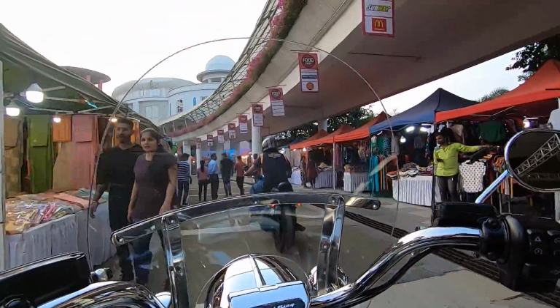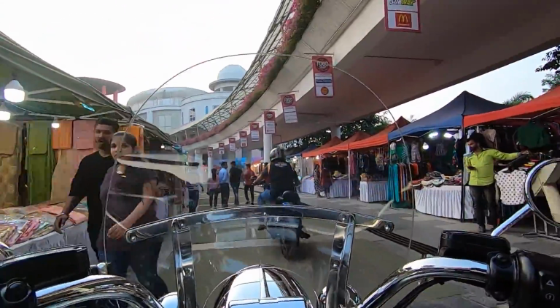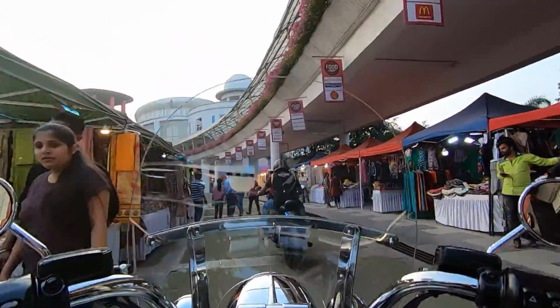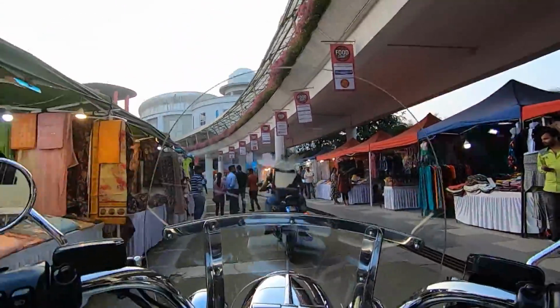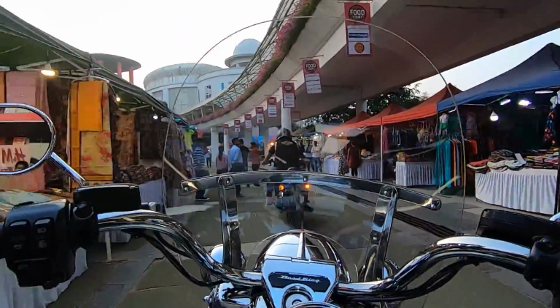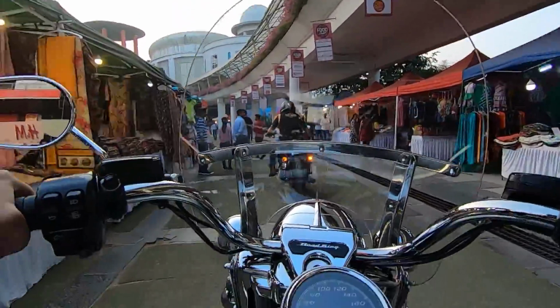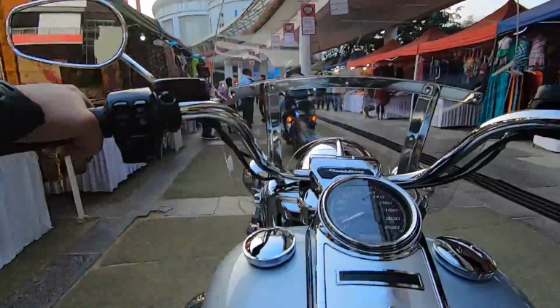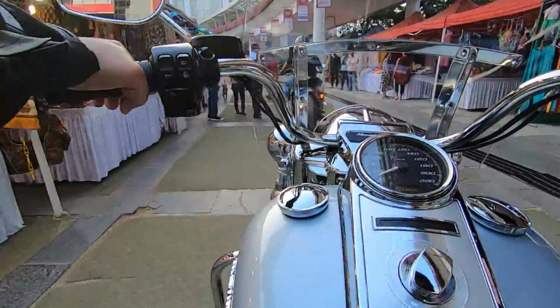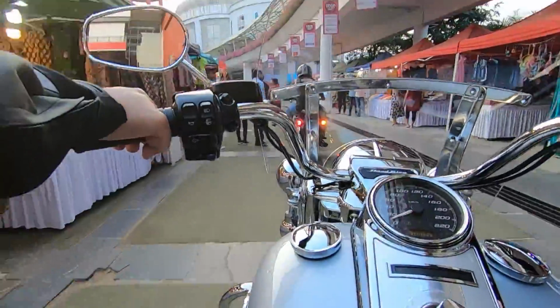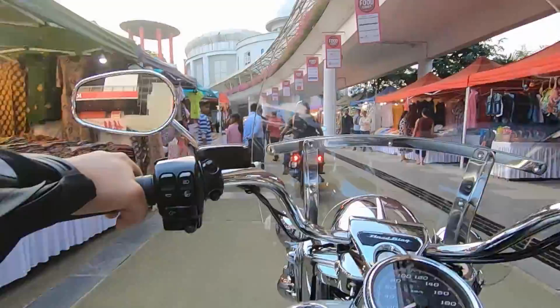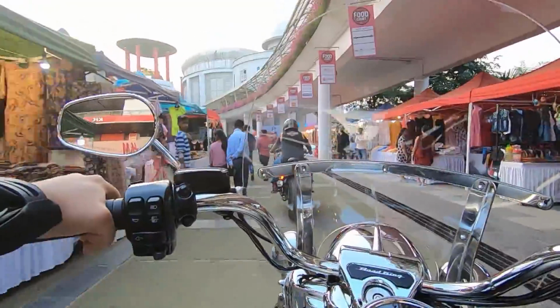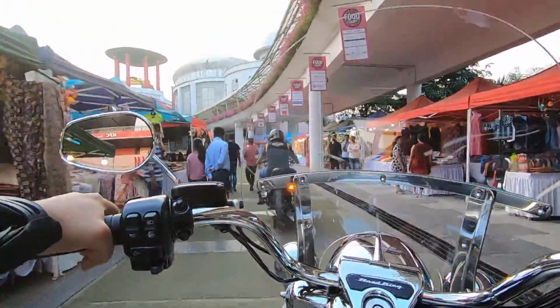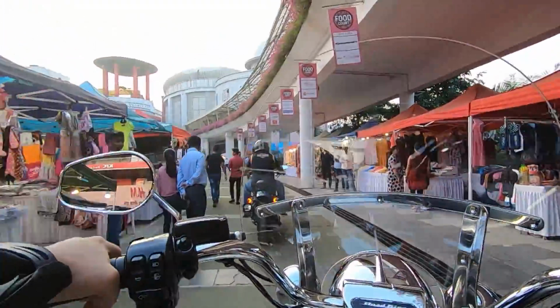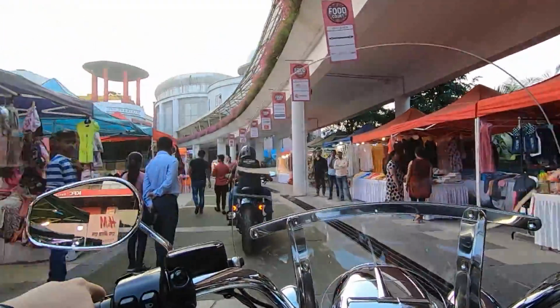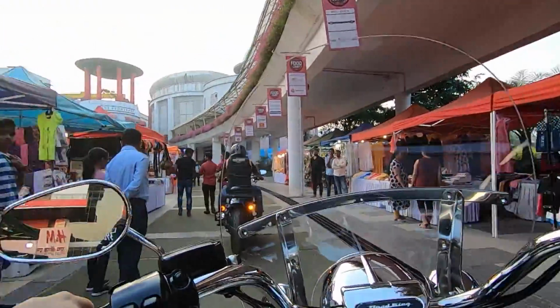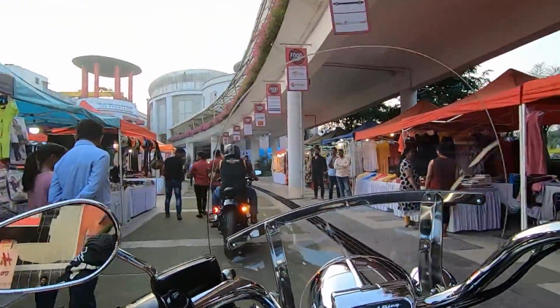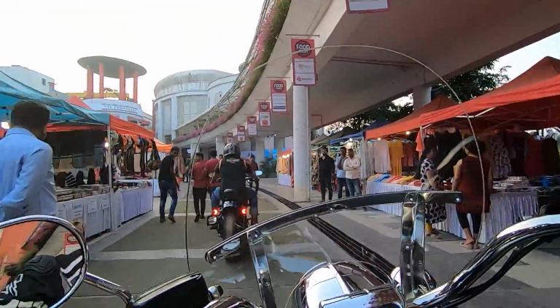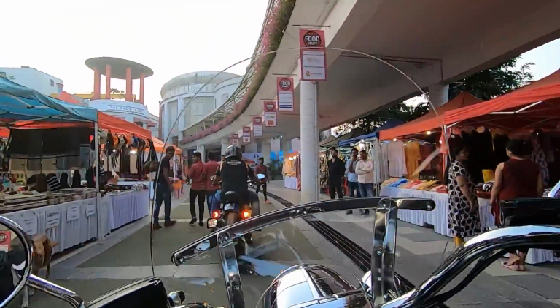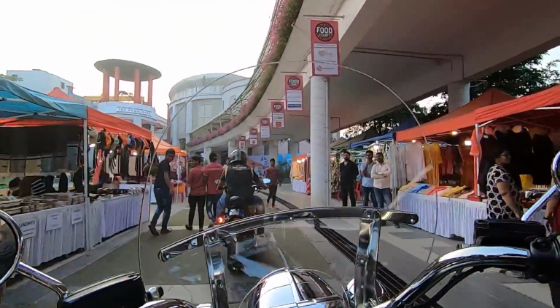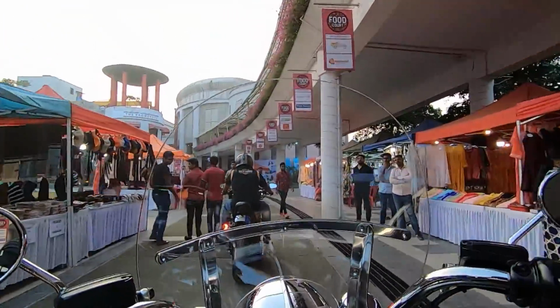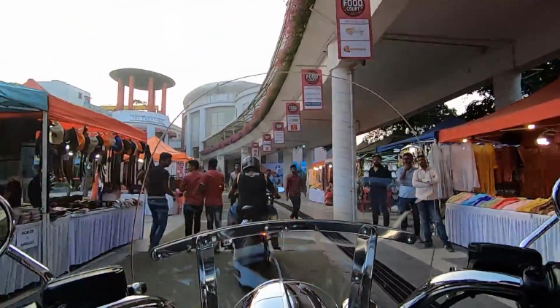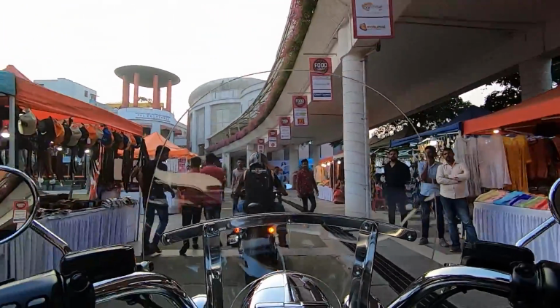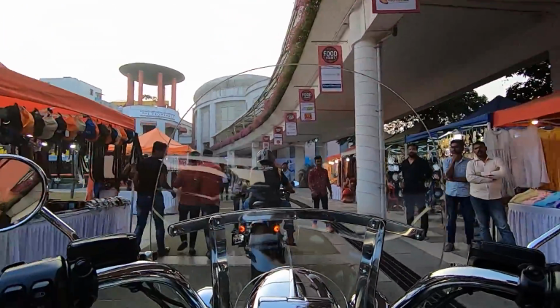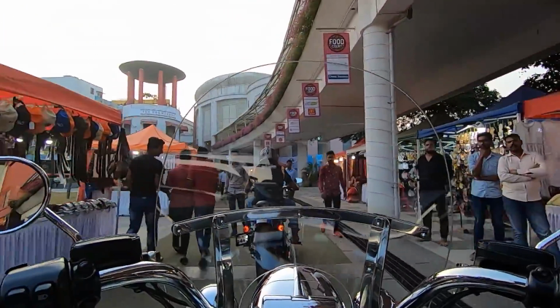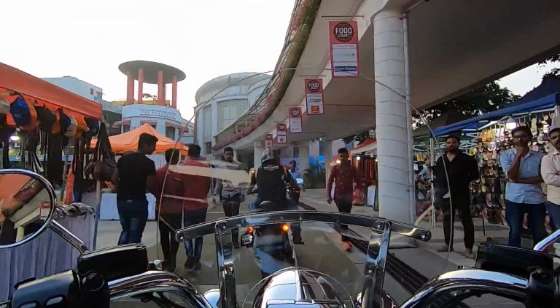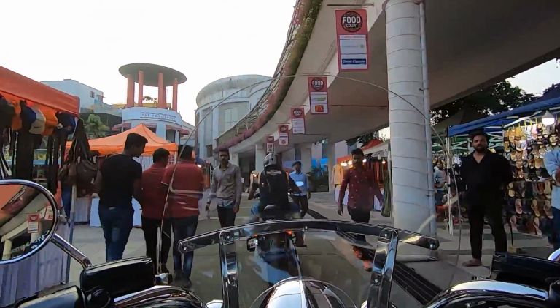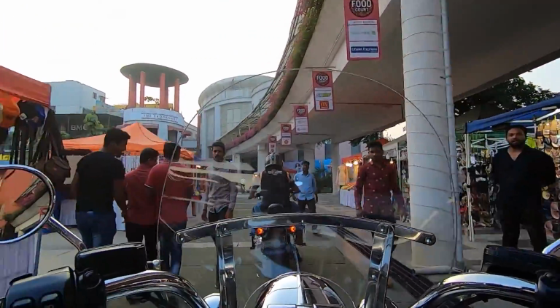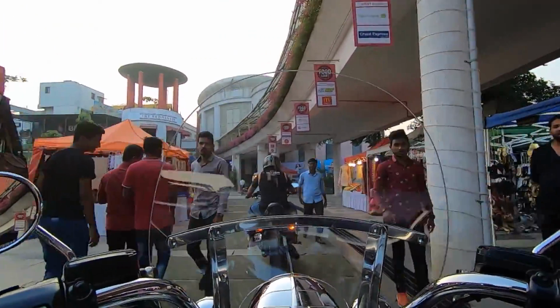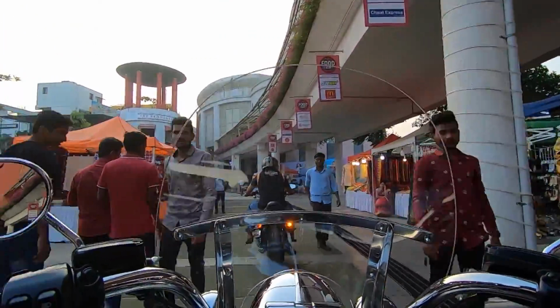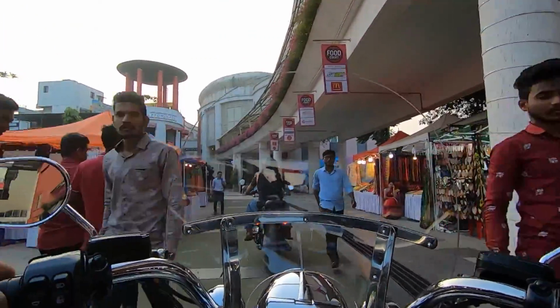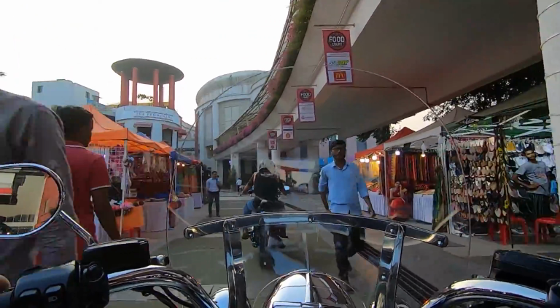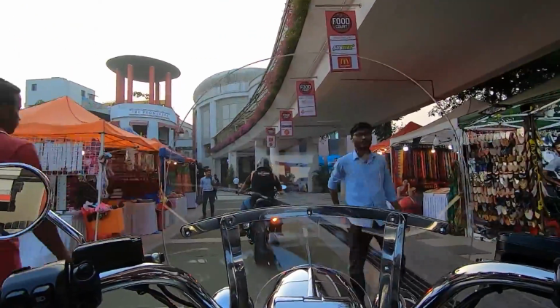Stay tuned and watch the full review of the Harley-Davidson Road King 2019 in Barracuda Silver color.